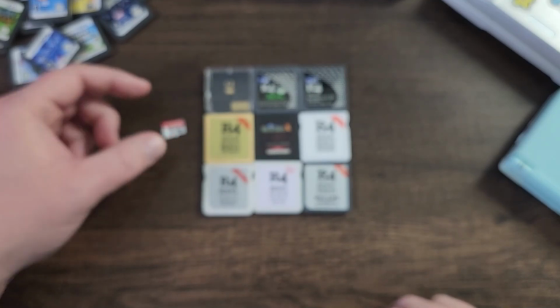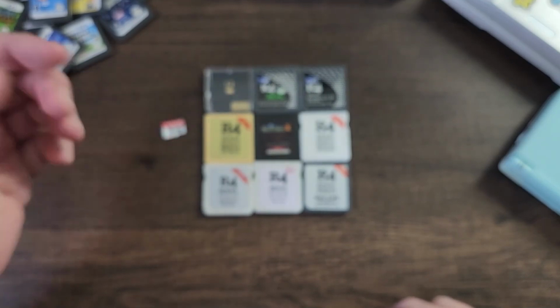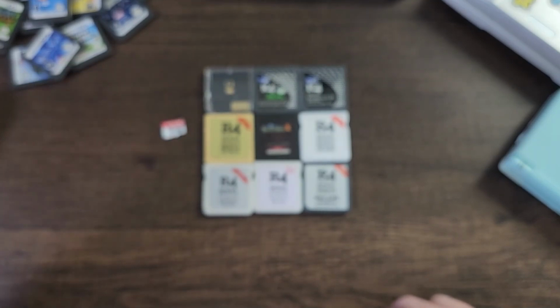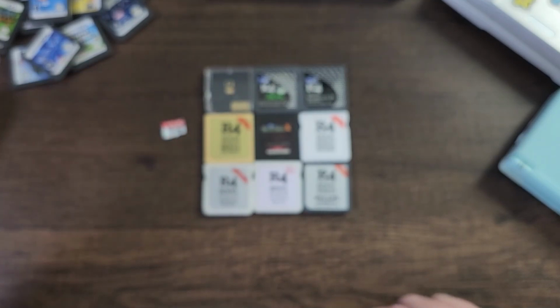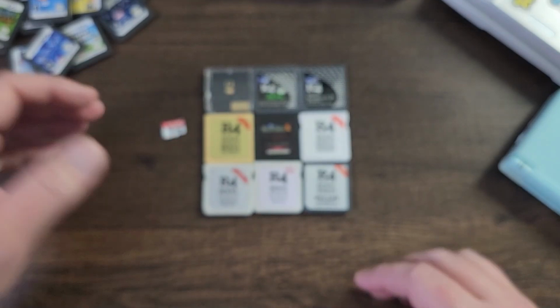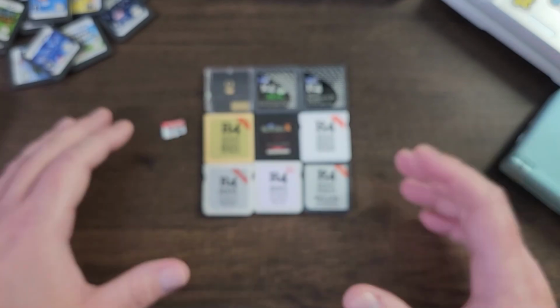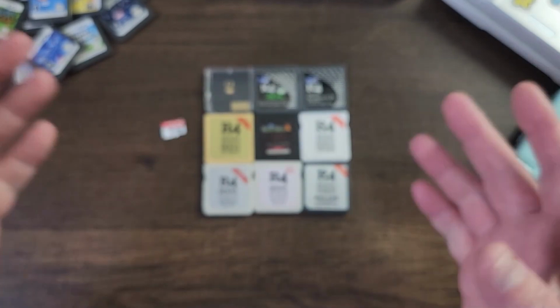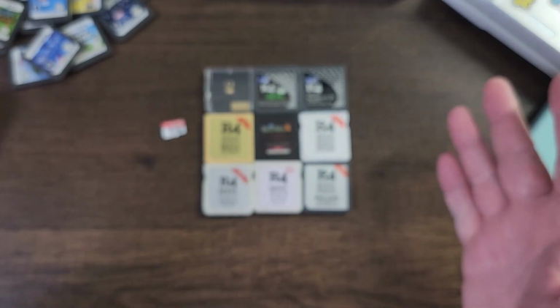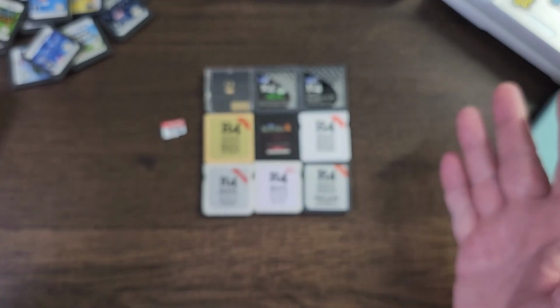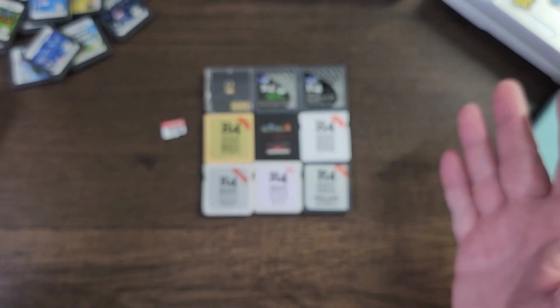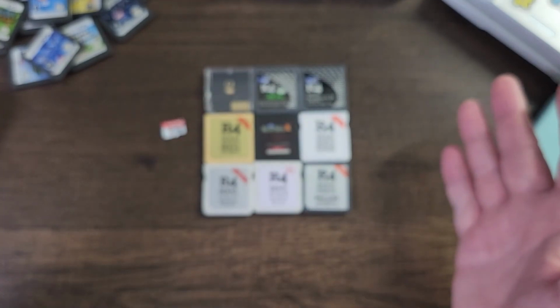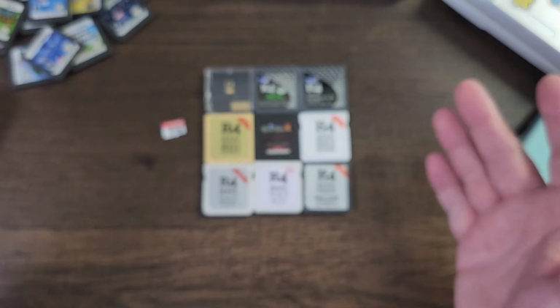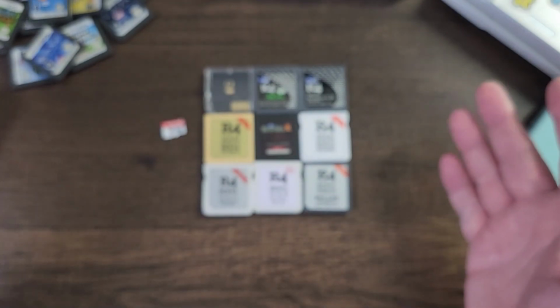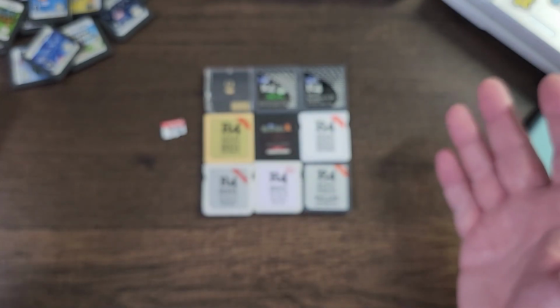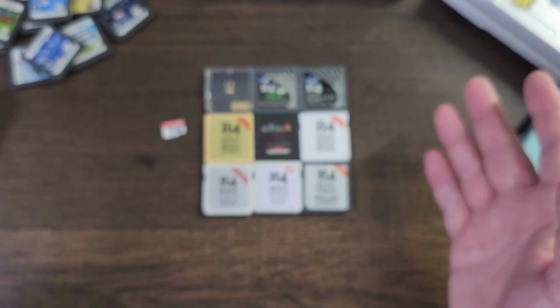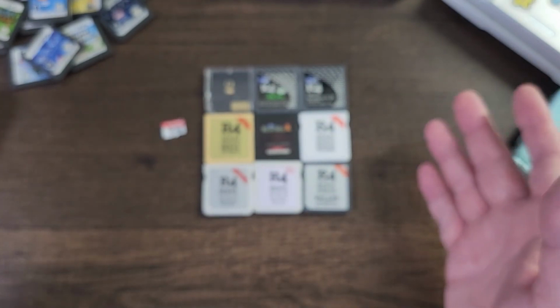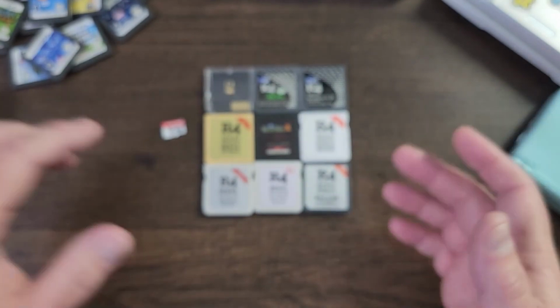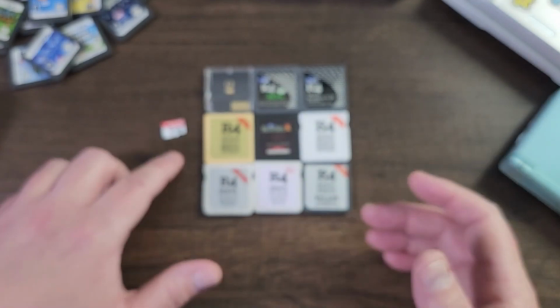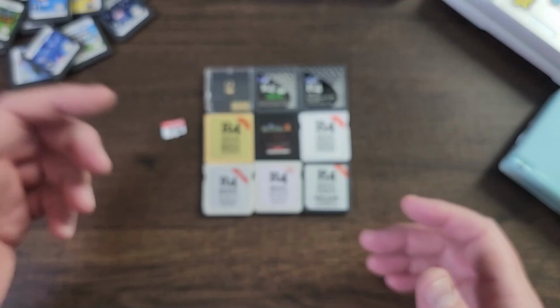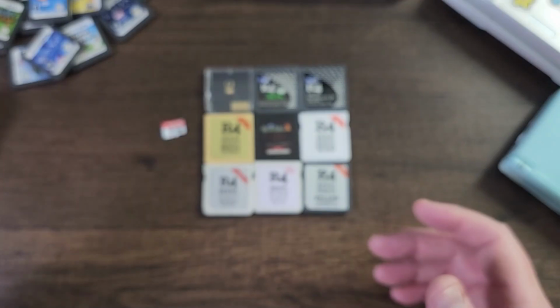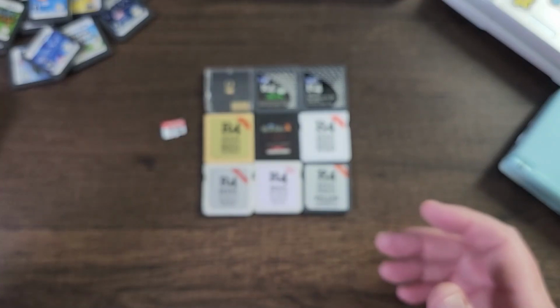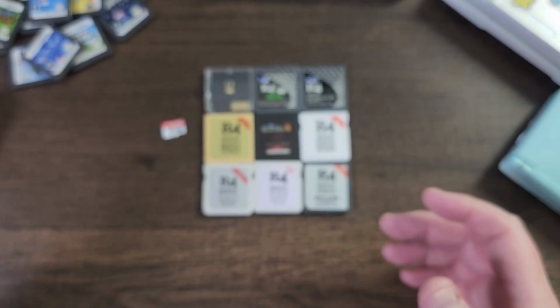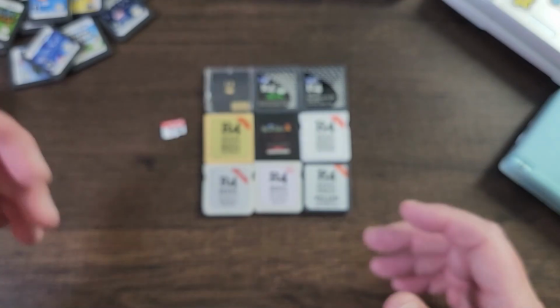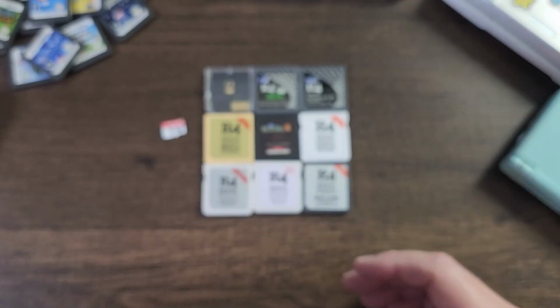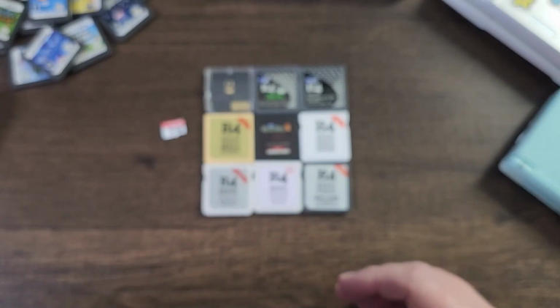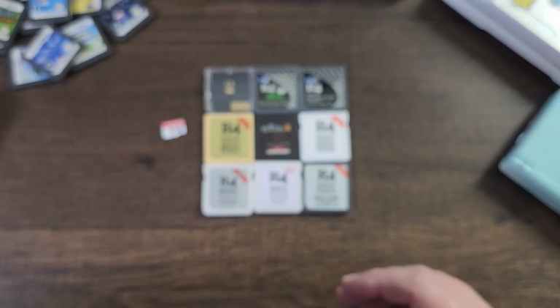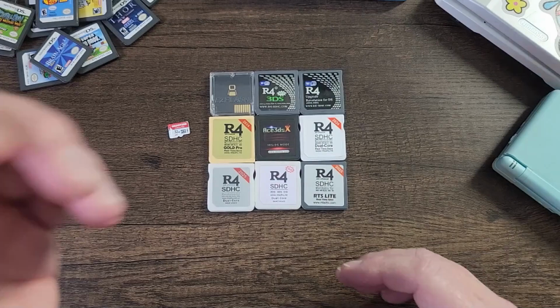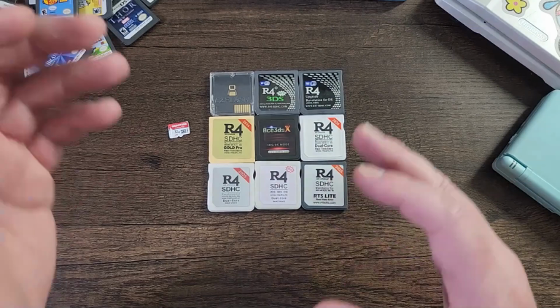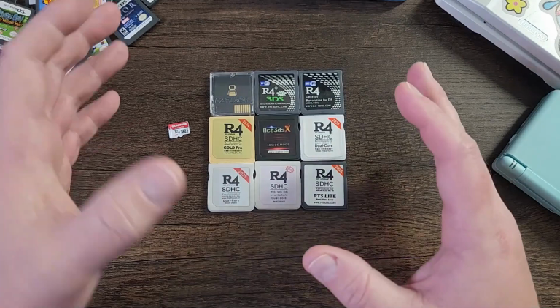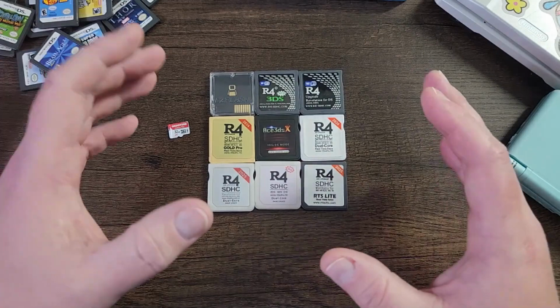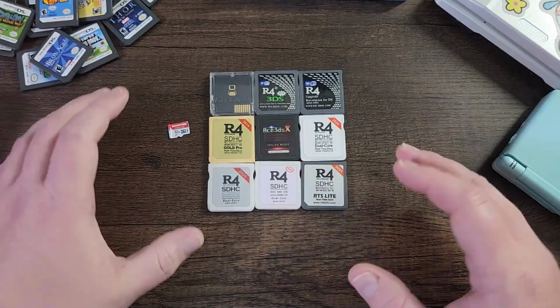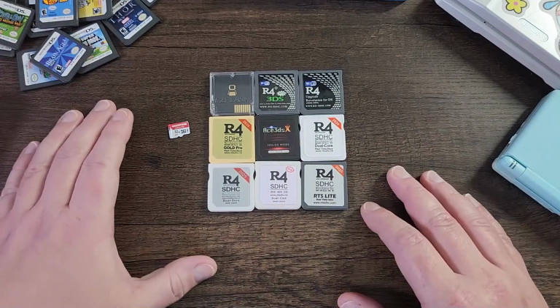Not a single one of these R4 cards that you see on the table plays 3DS games. People get confused about the 3DS logo or if it says 3DS on it — none of these cards play them. There is an actual flash card that plays 3DS games and you can search that if you want, which is also linked in the description. But if you're looking to play just DS games and some emulation, then get yourself a 32 gigabyte SD card. Gigastone is a great brand and I'll link an affiliate link for where you can buy them.